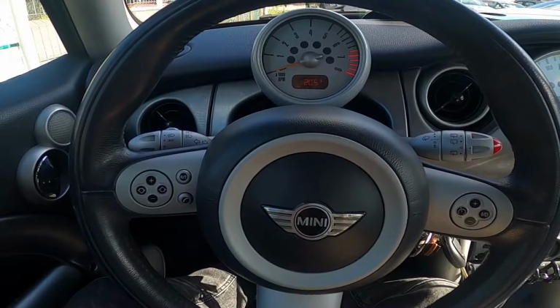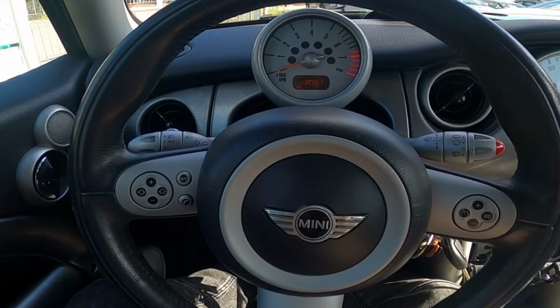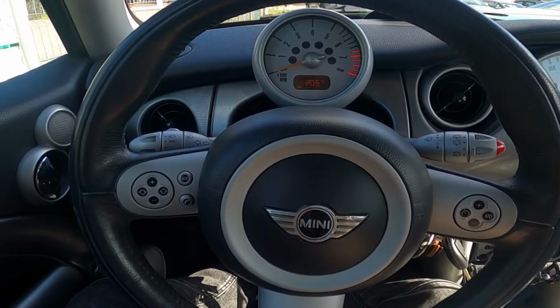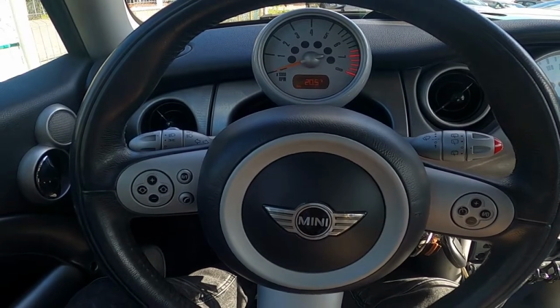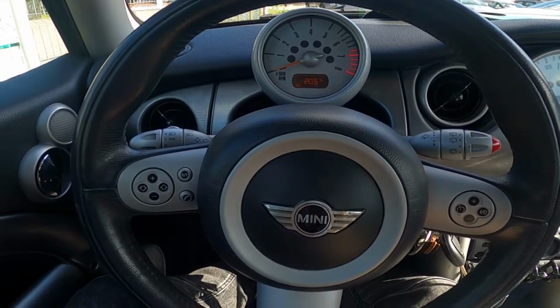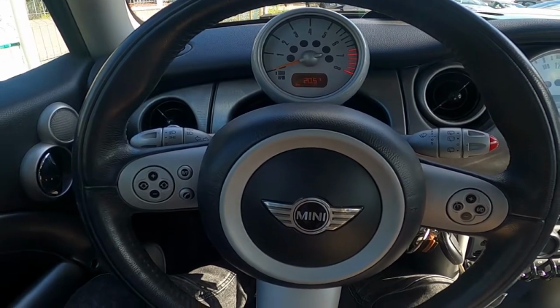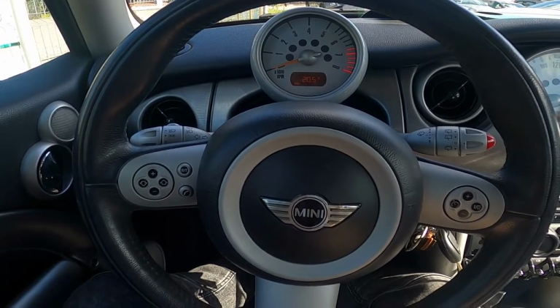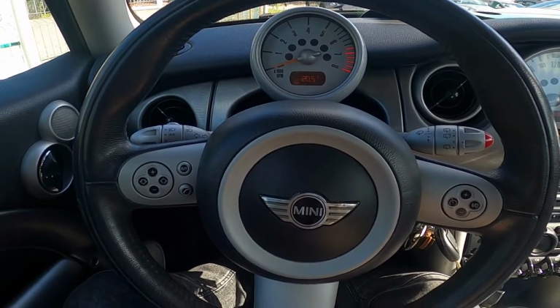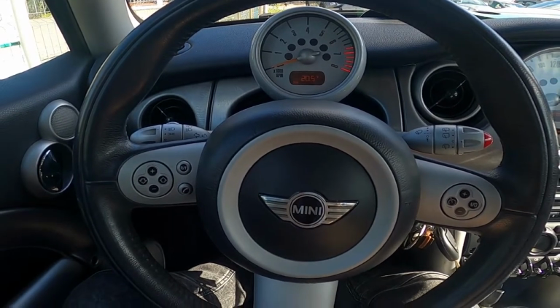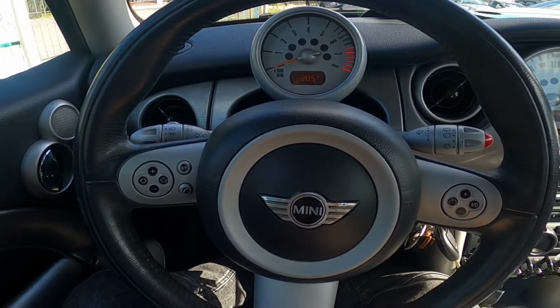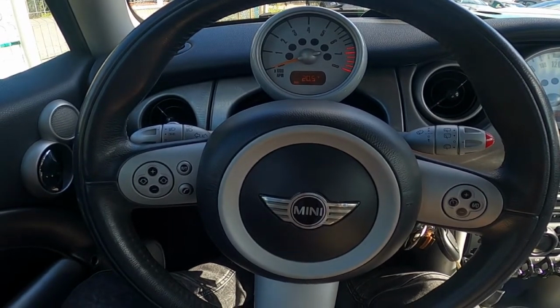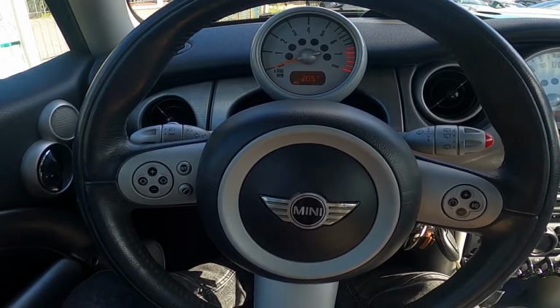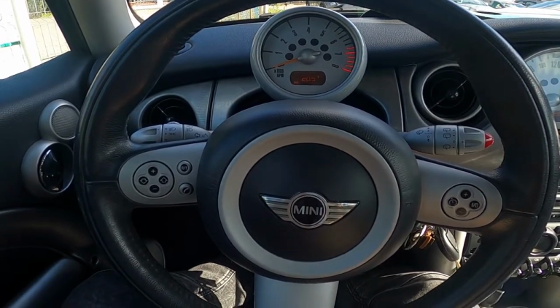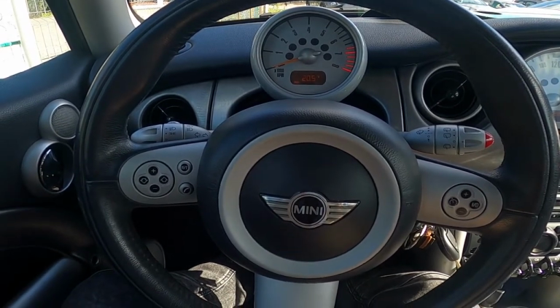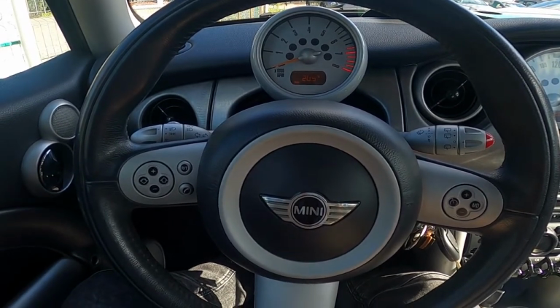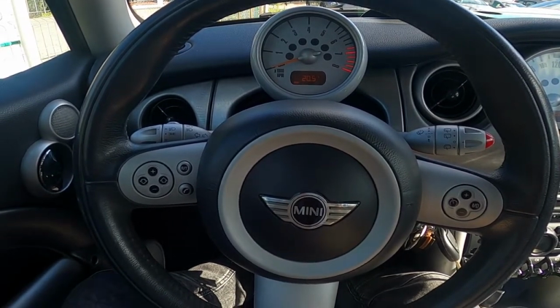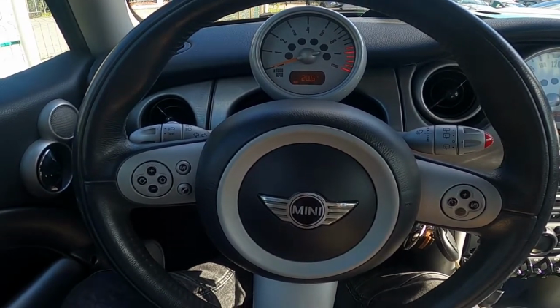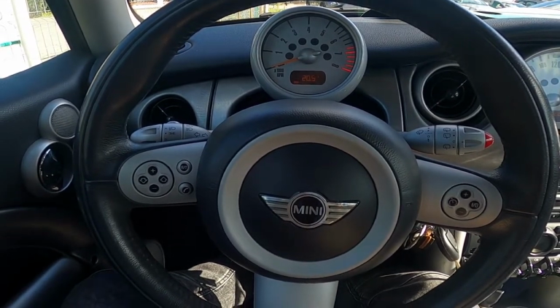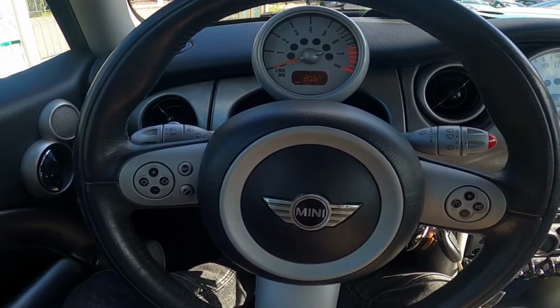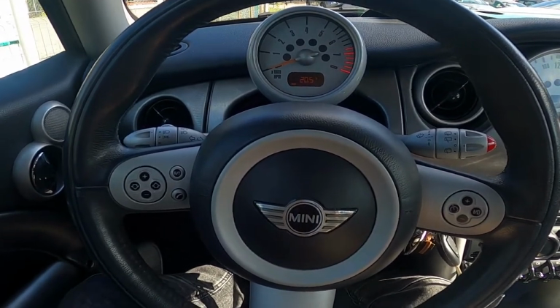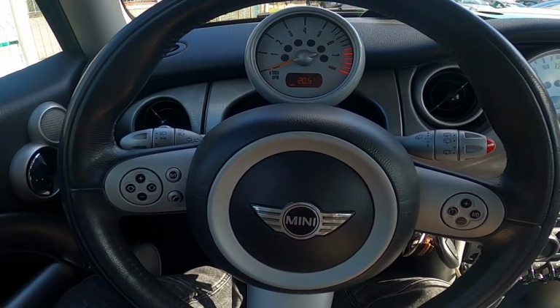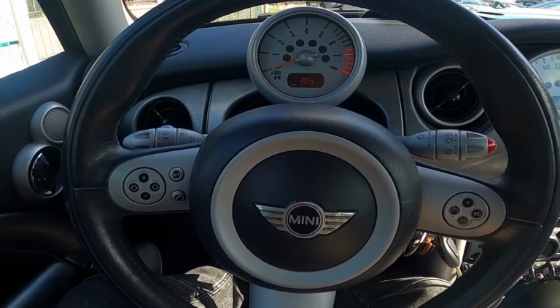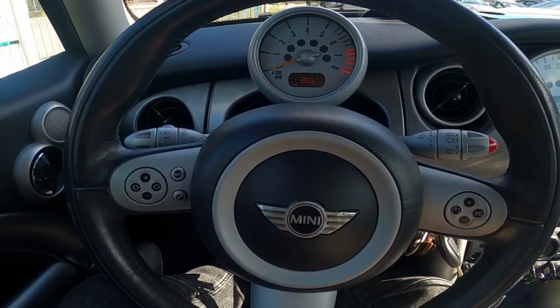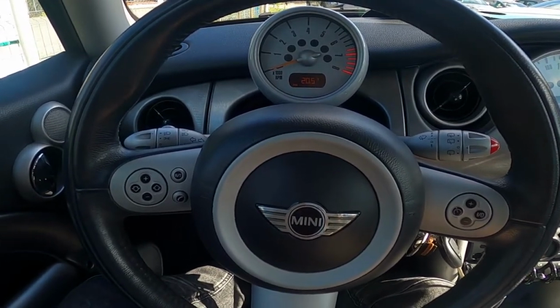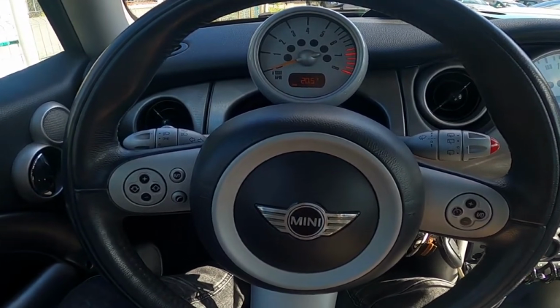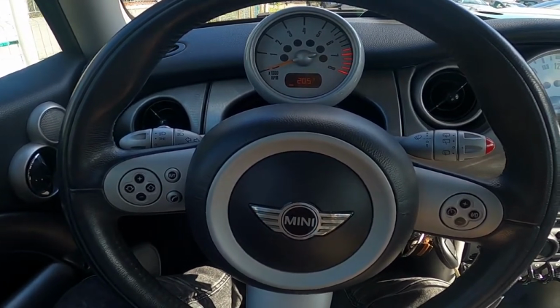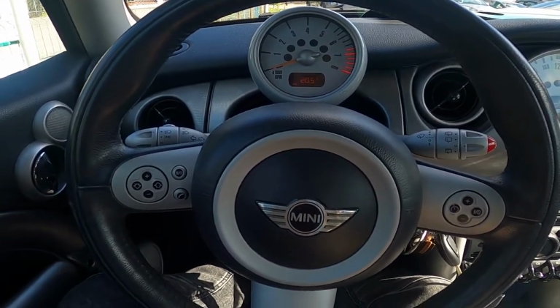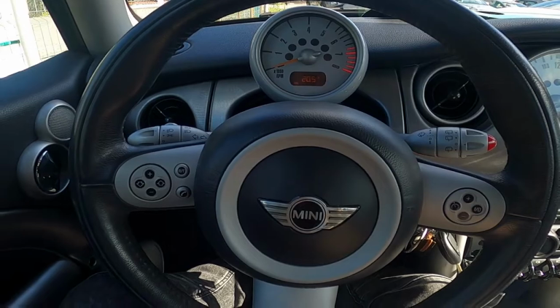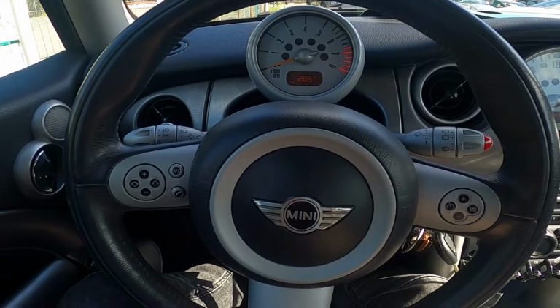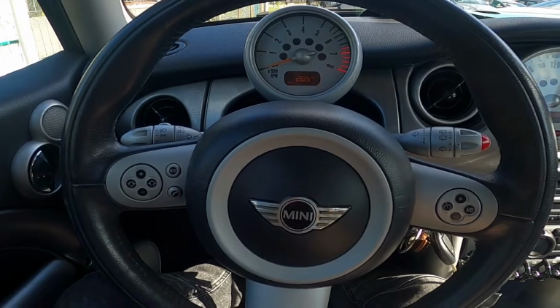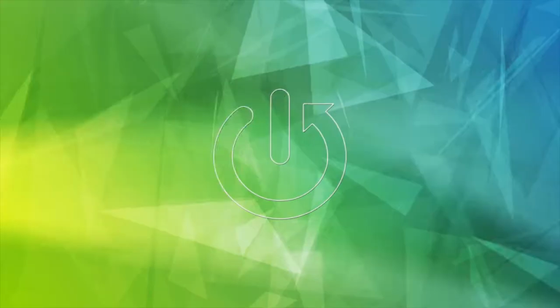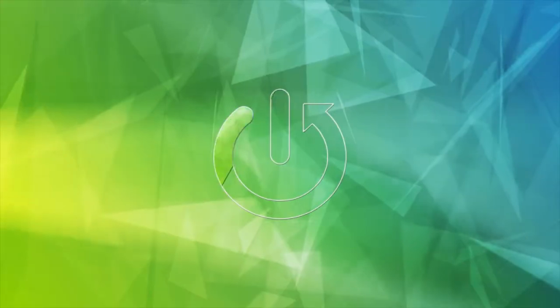Hello, today I'm in a Mini Cooper. In this video I'll show you how to adjust the side mirror's position.